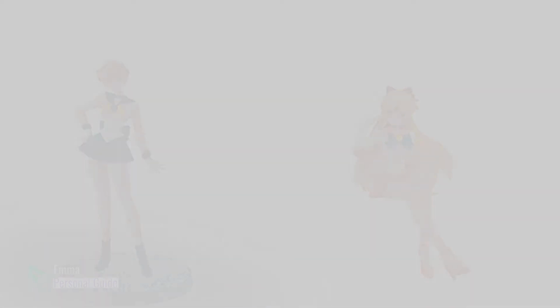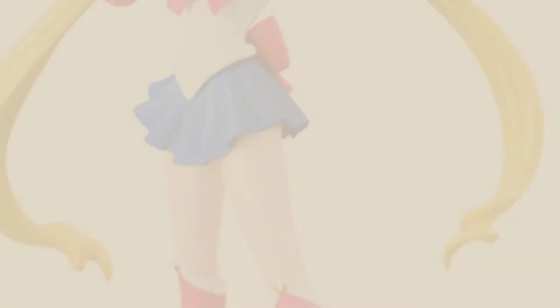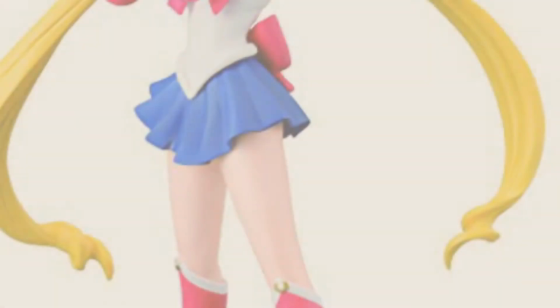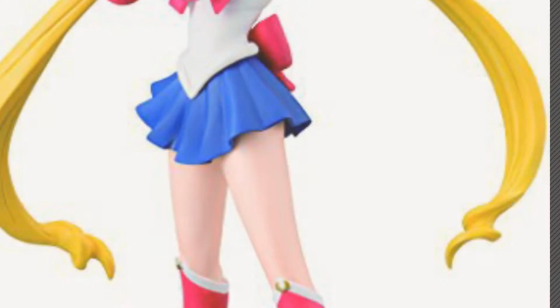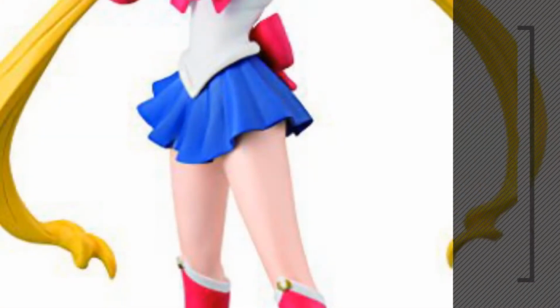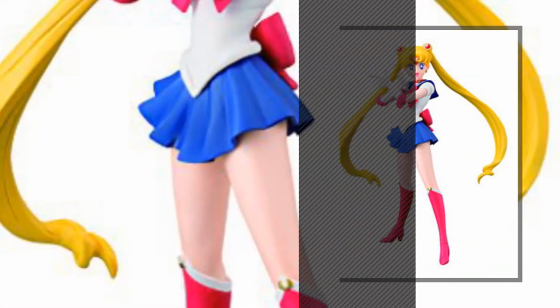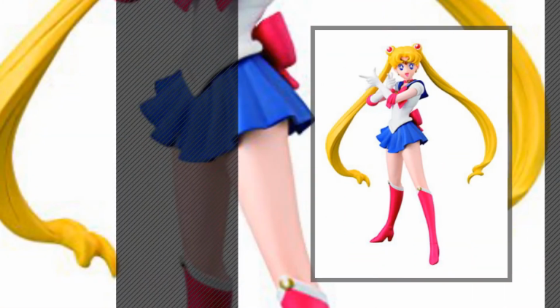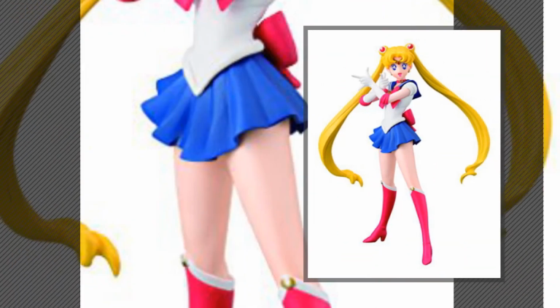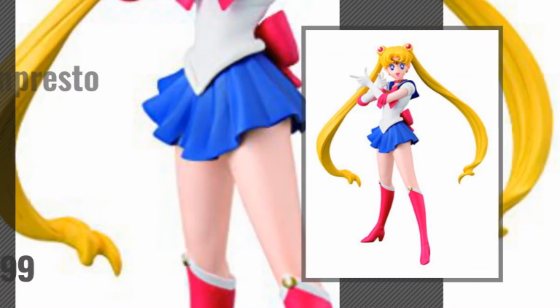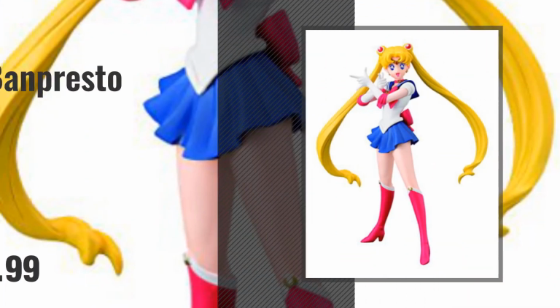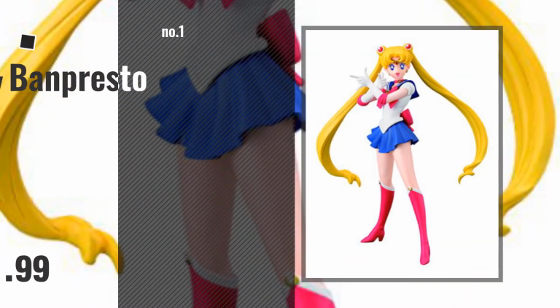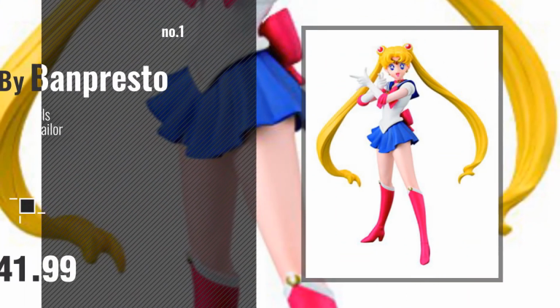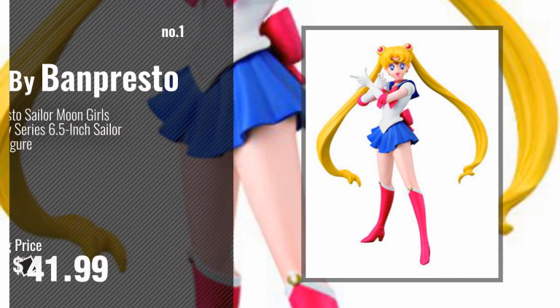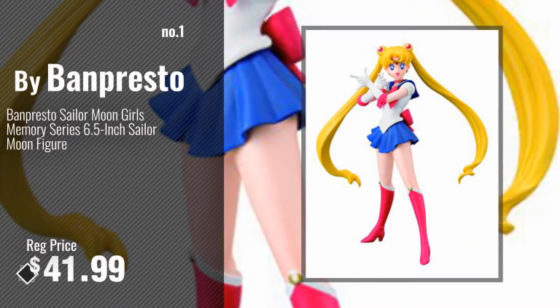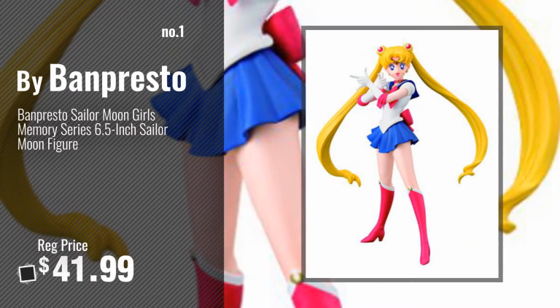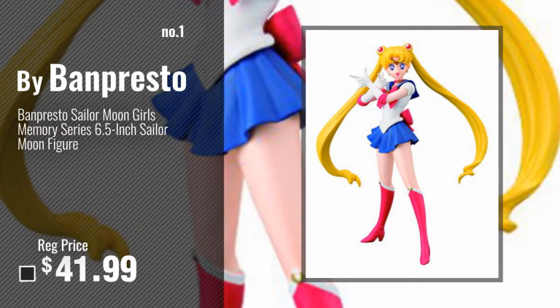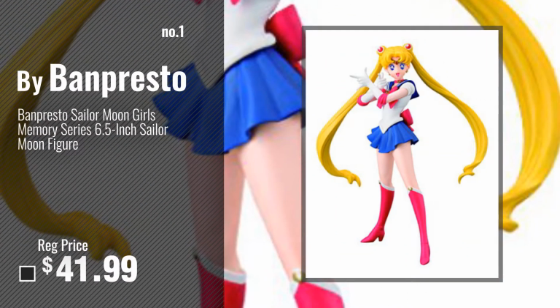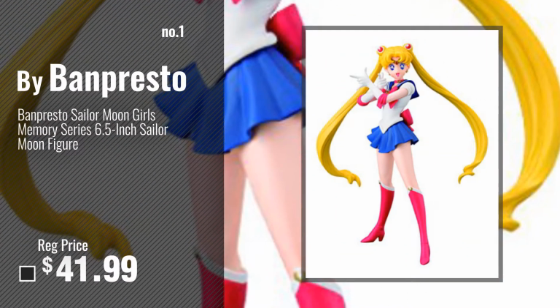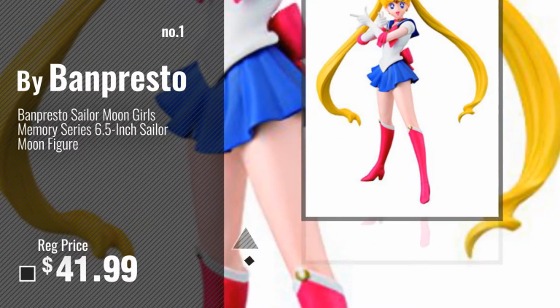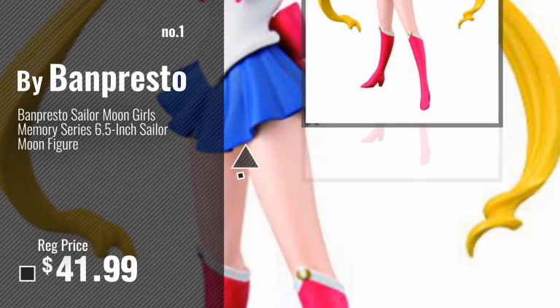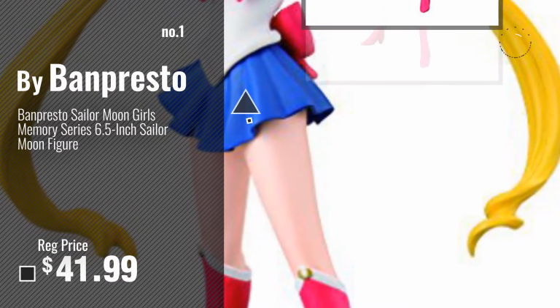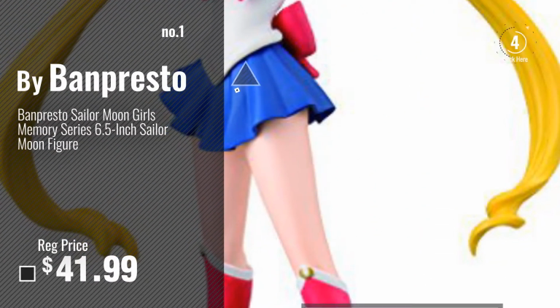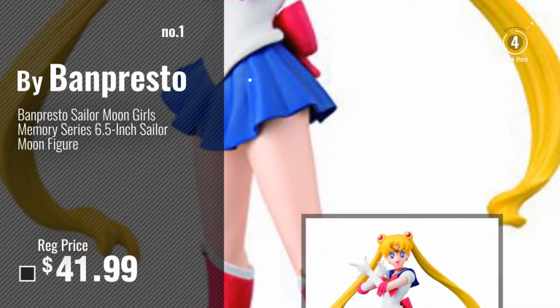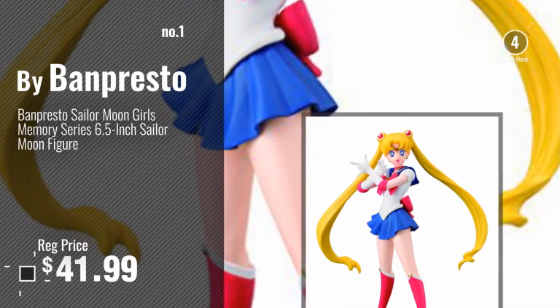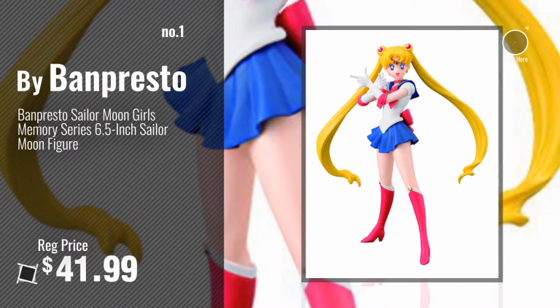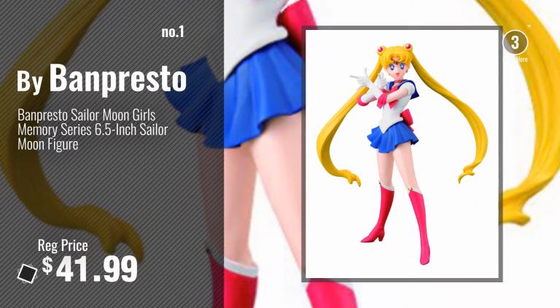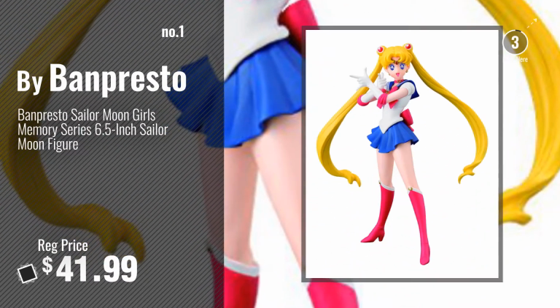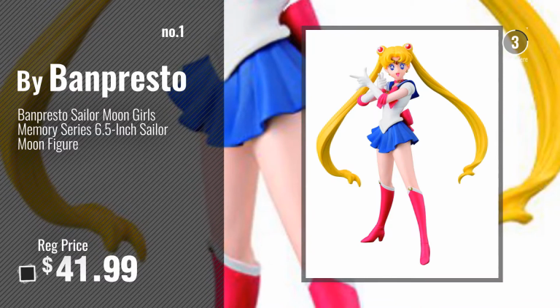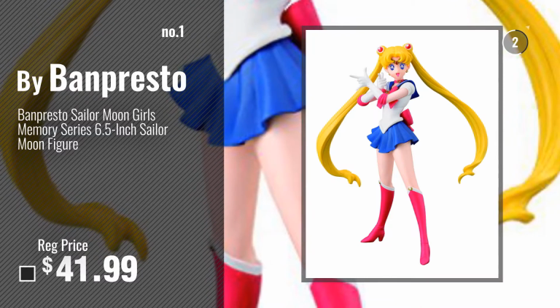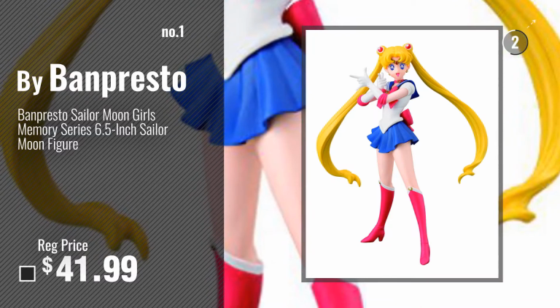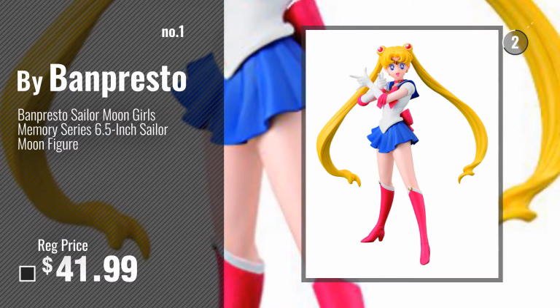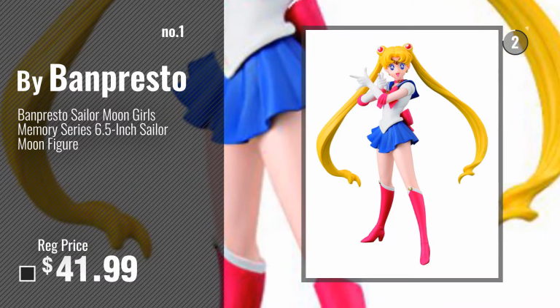Number 1, Most Popular, by Banpresto. Watch this video, choose your favorite.